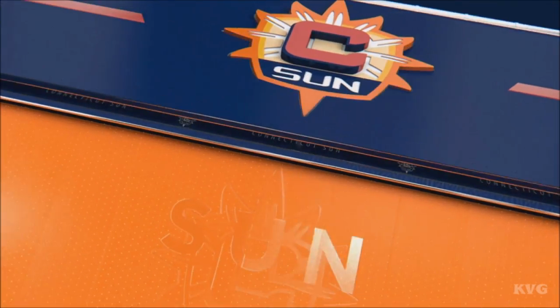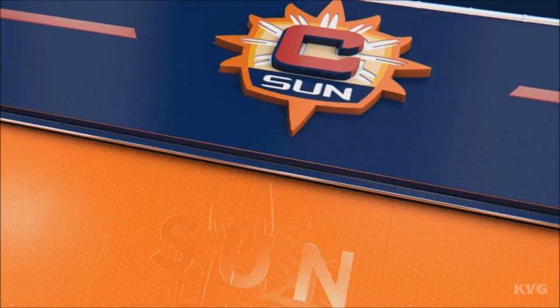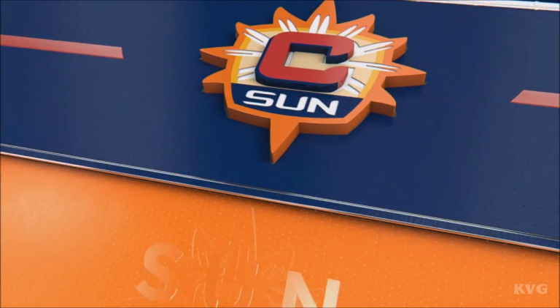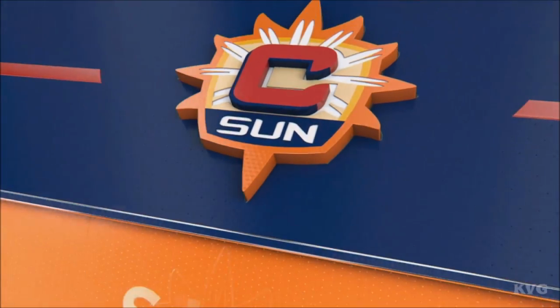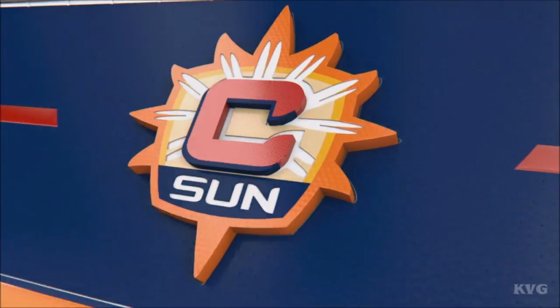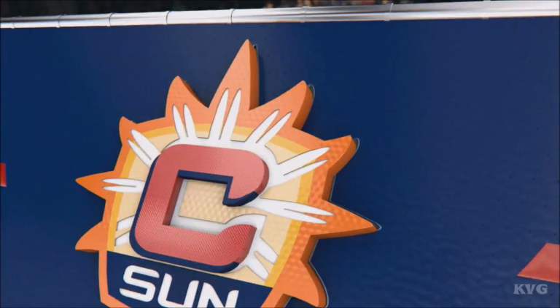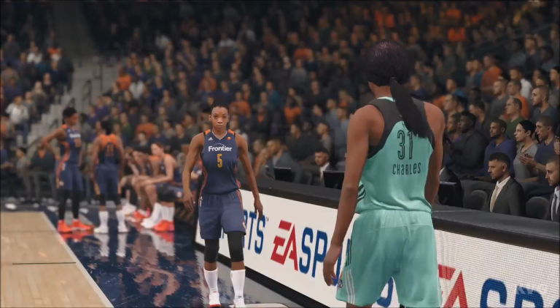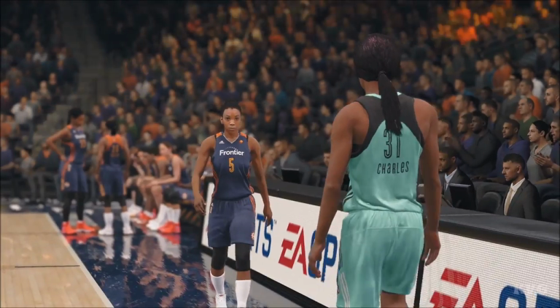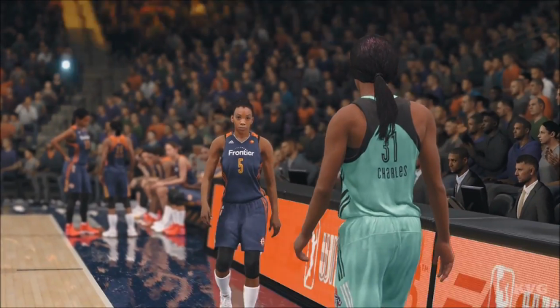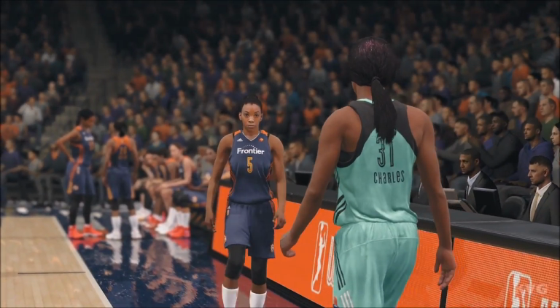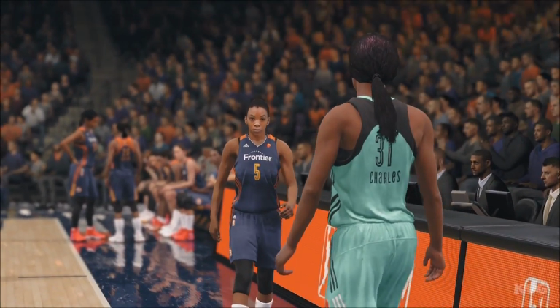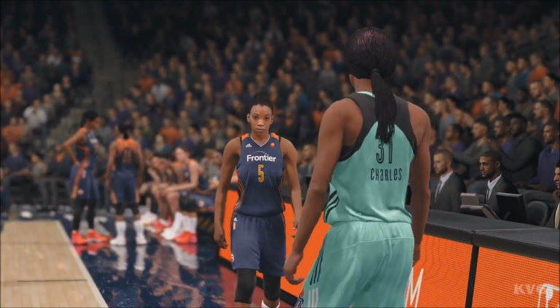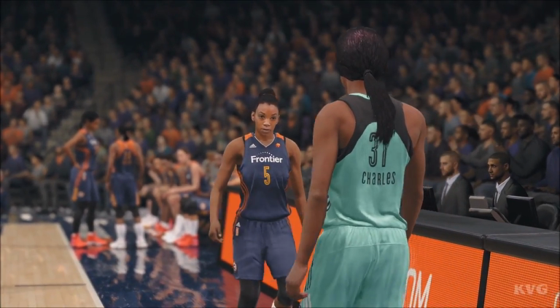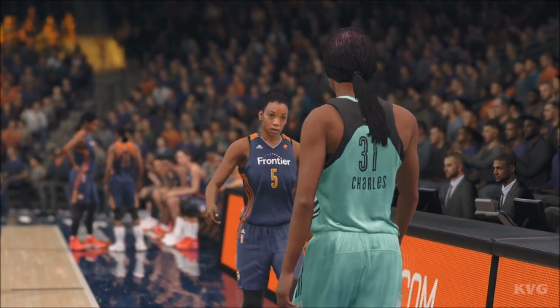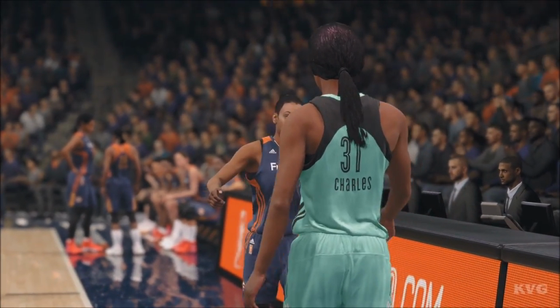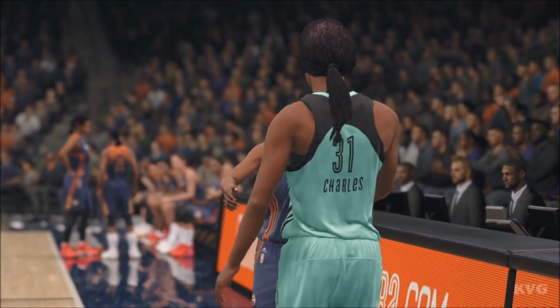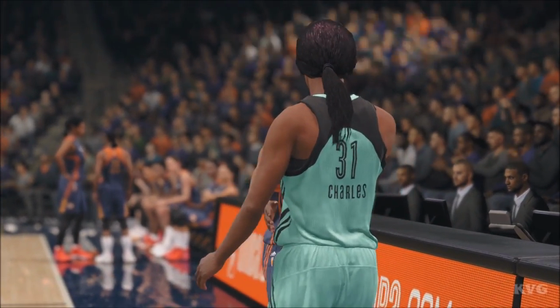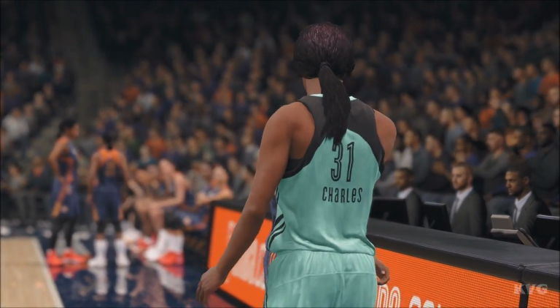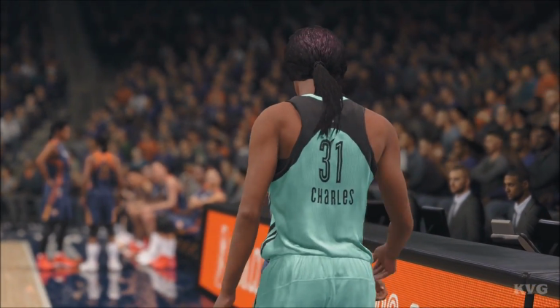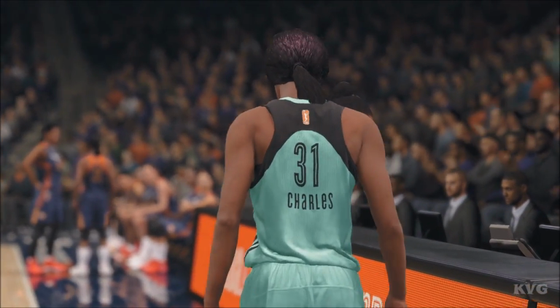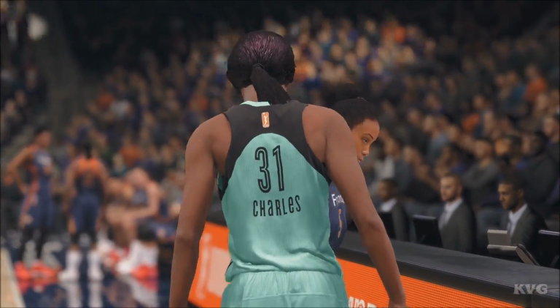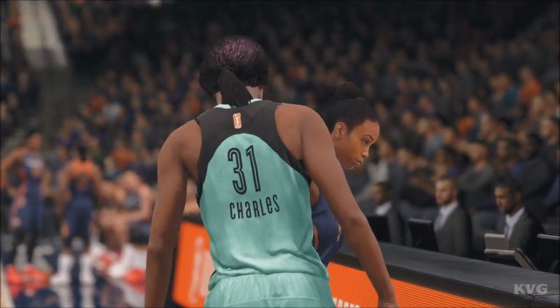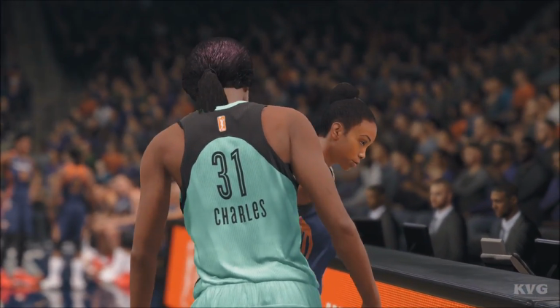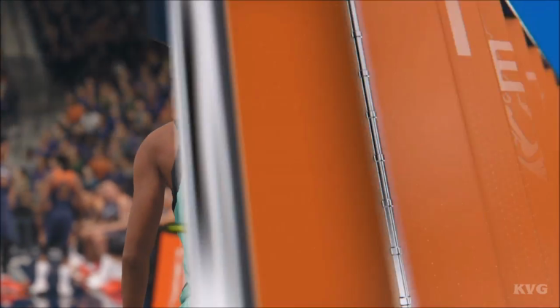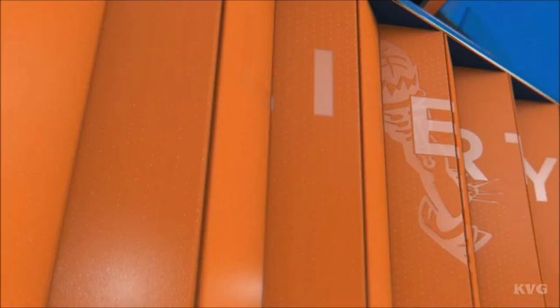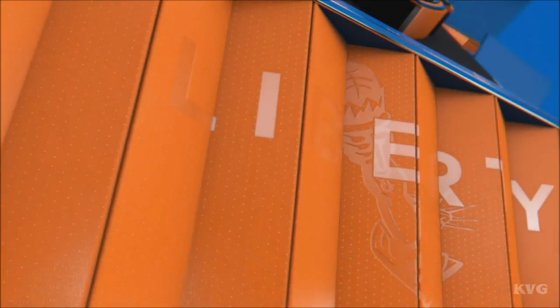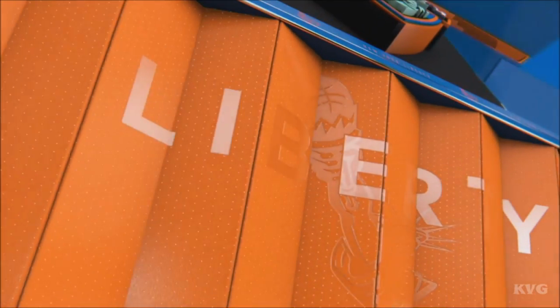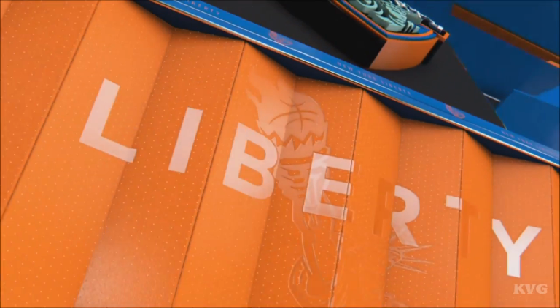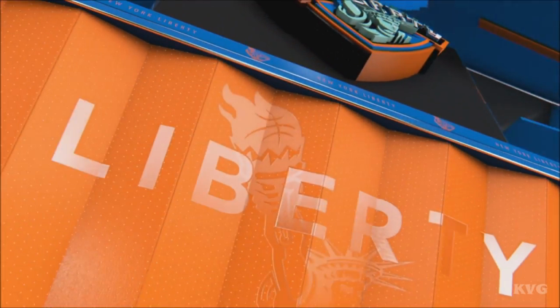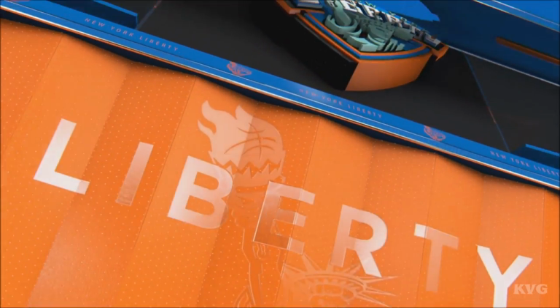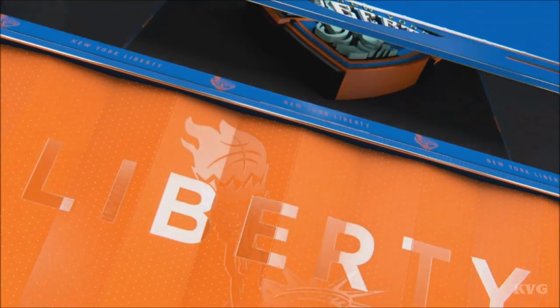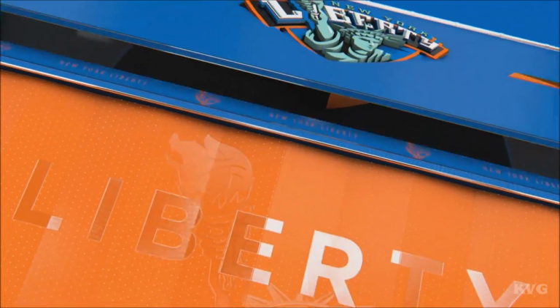Hello again, everyone, and thanks for joining us, along with Jeff Van Gundy and Mike Green on hand.